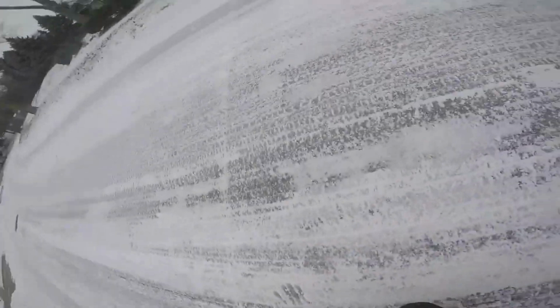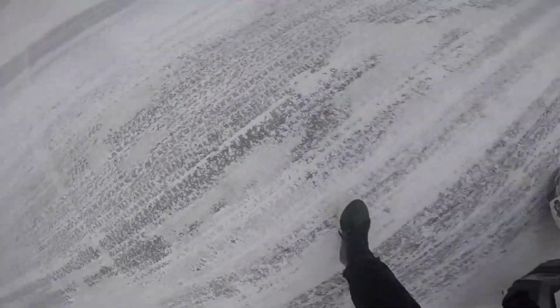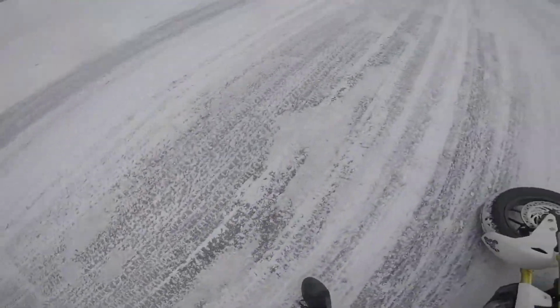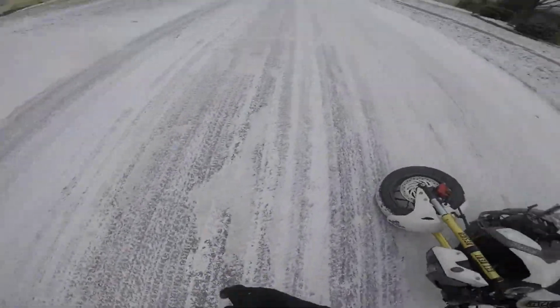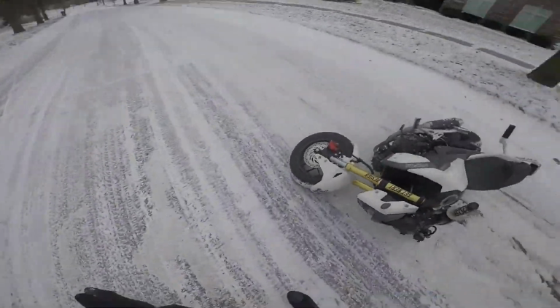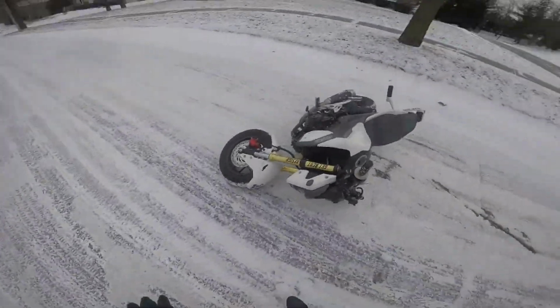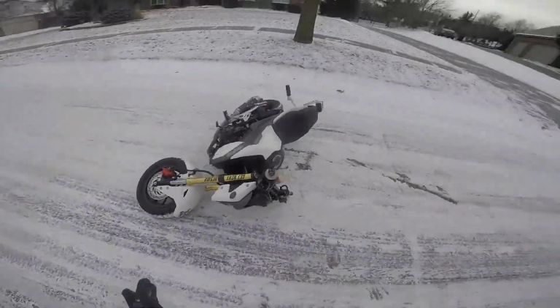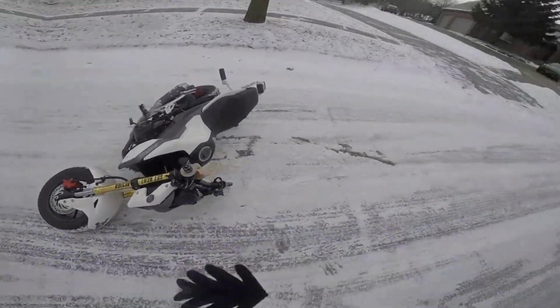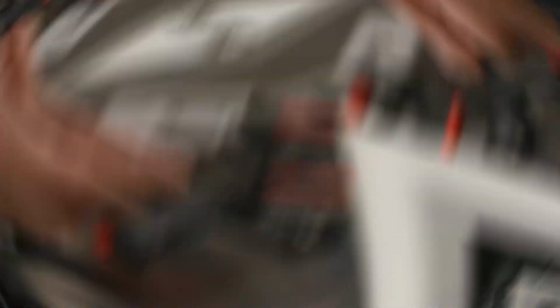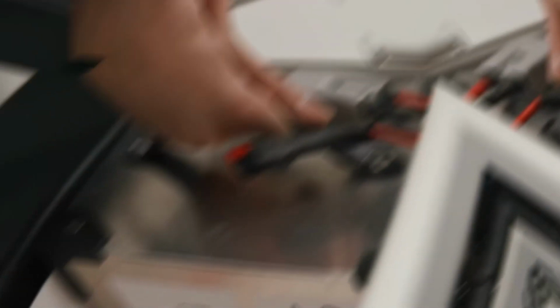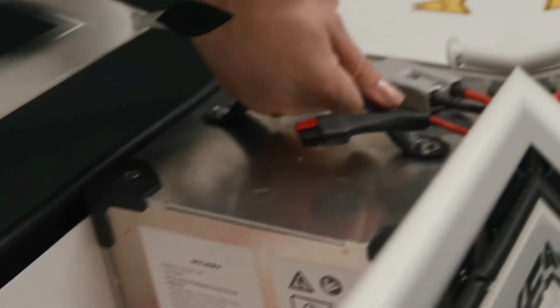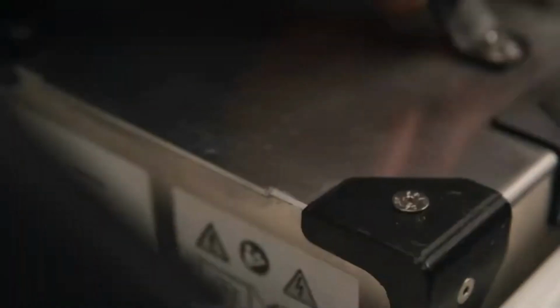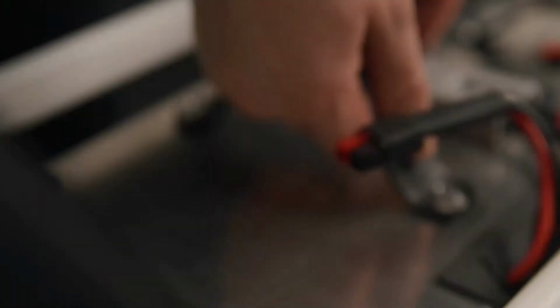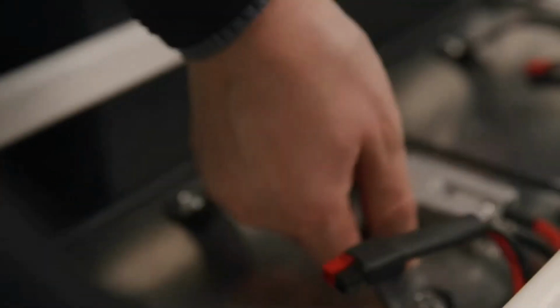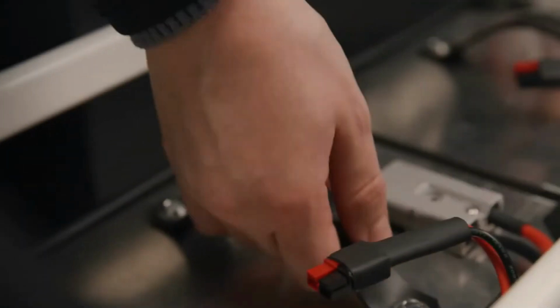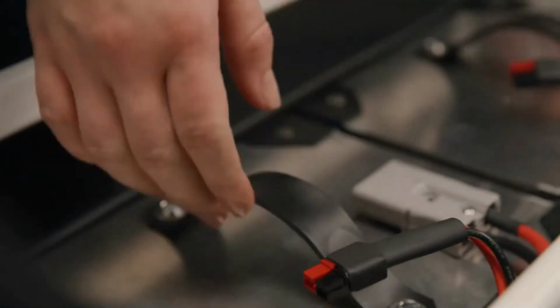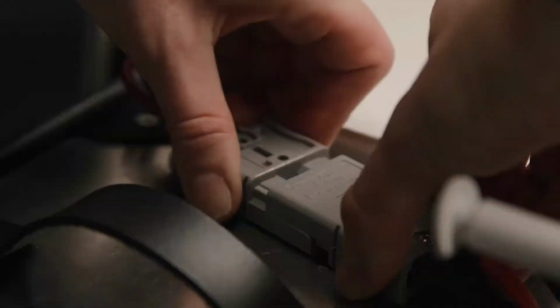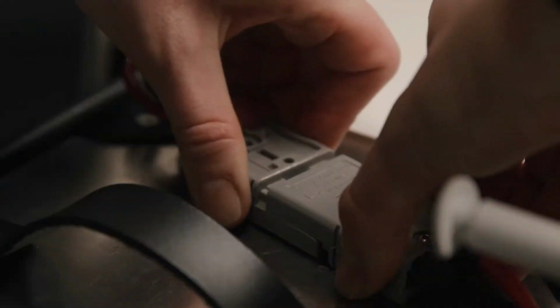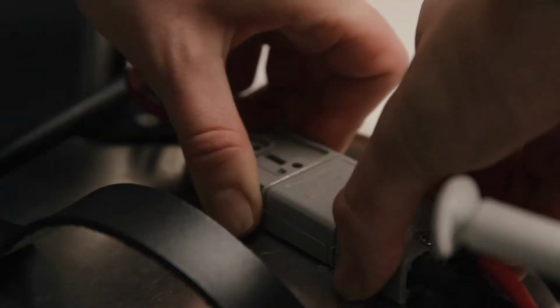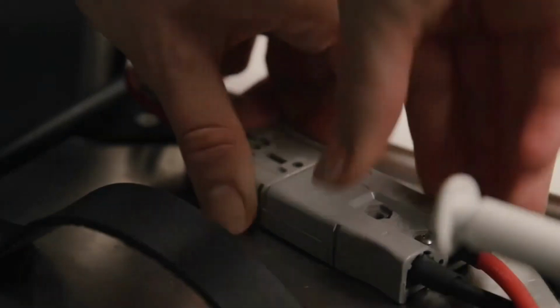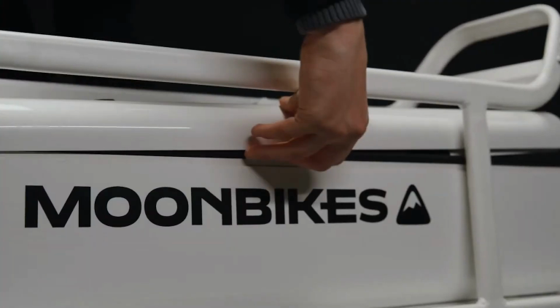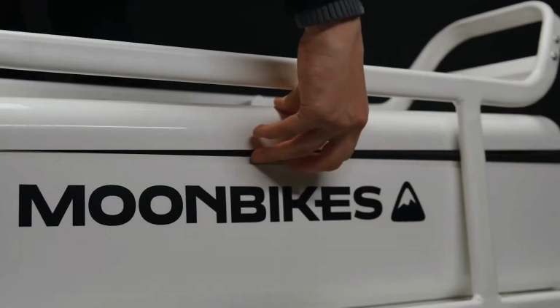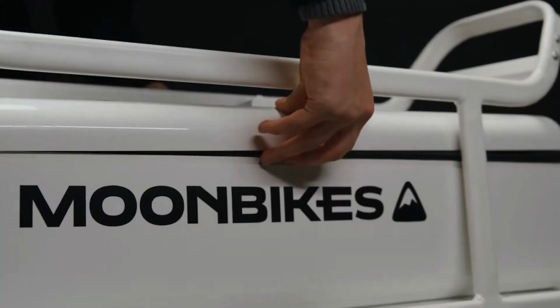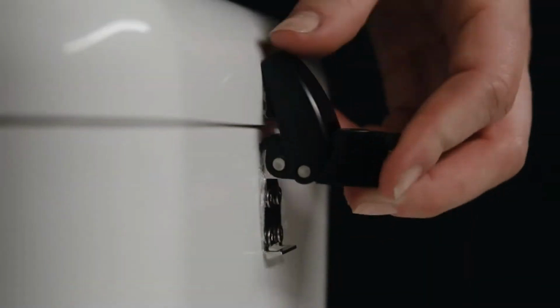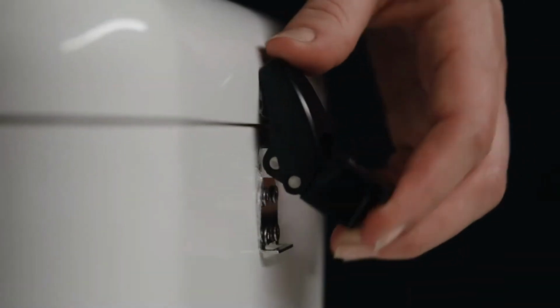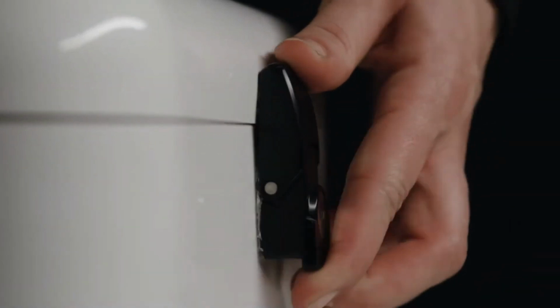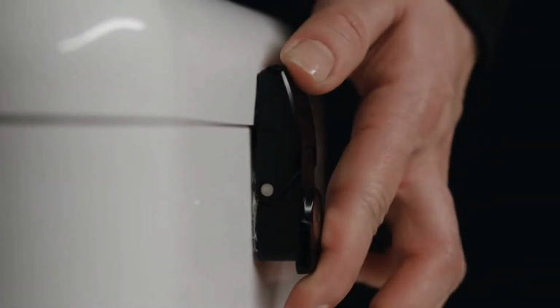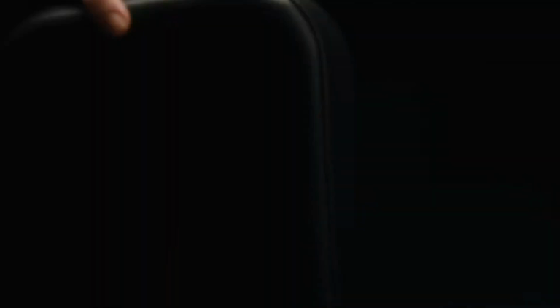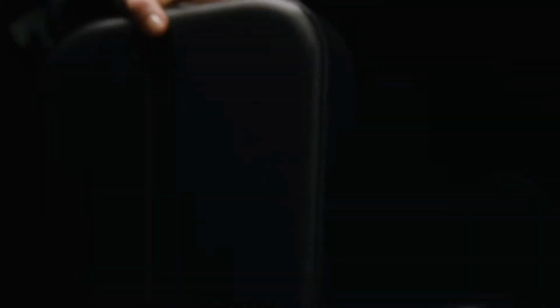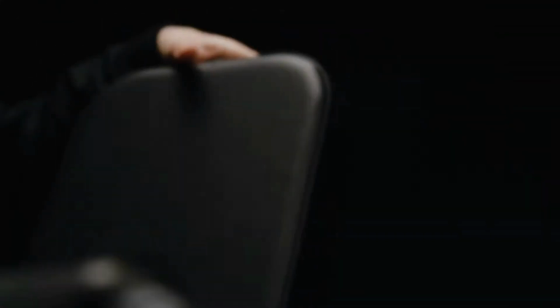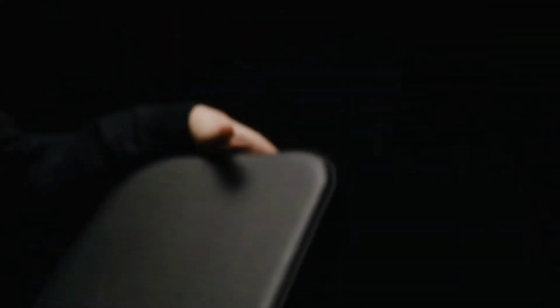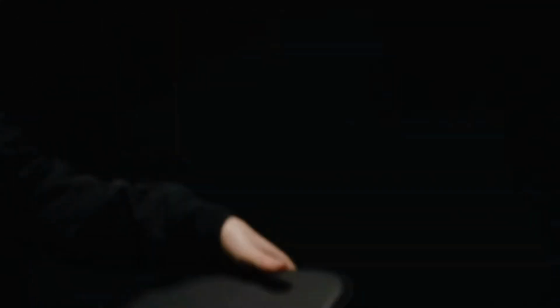However, a brand new all-electric snowbike established by Moonbikes, a French startup, can change that.